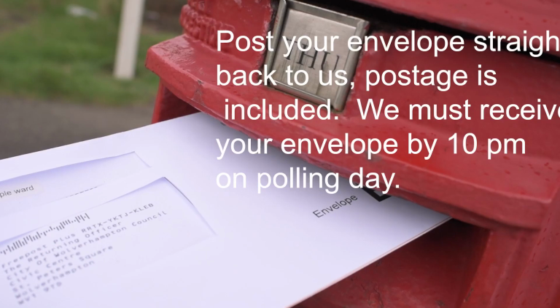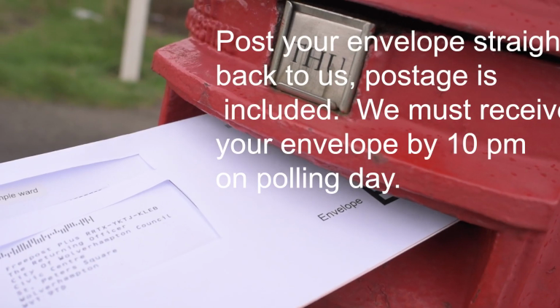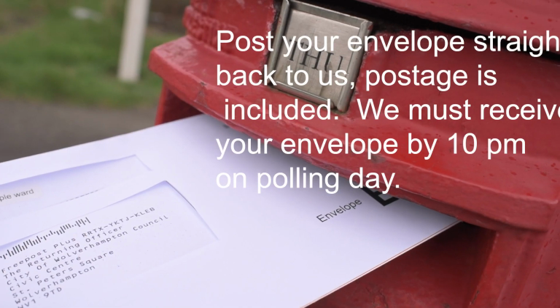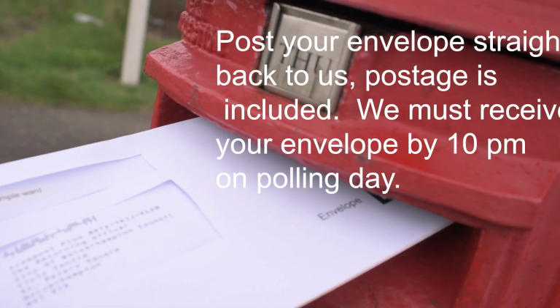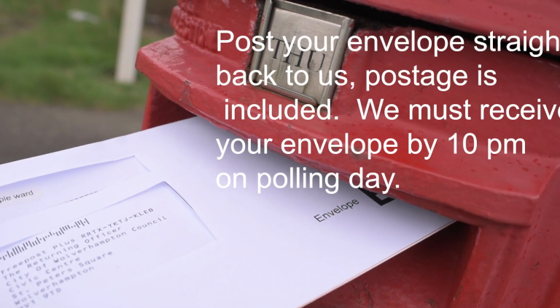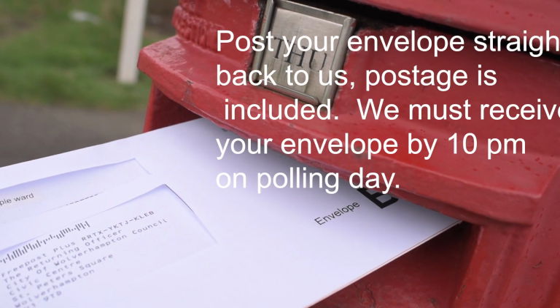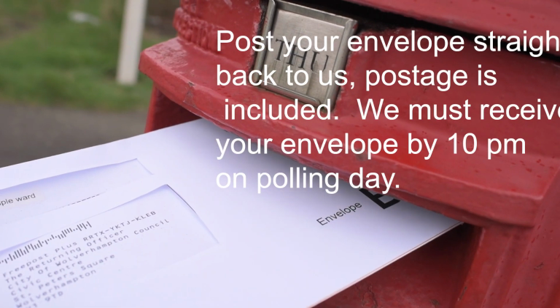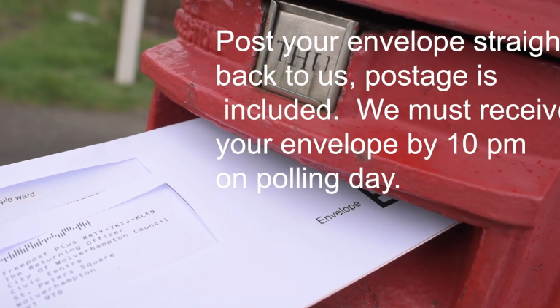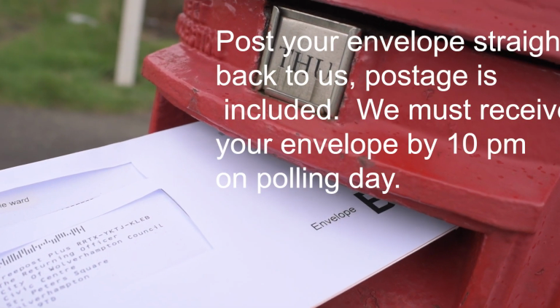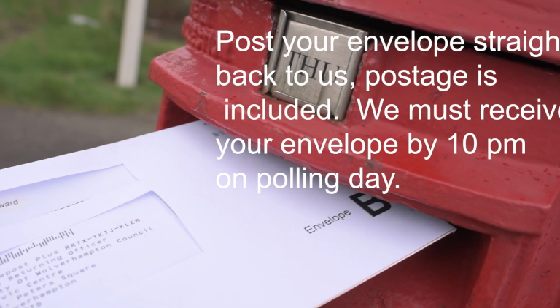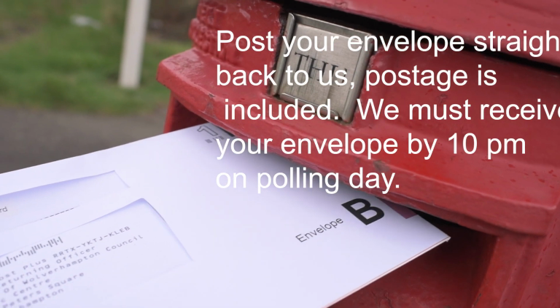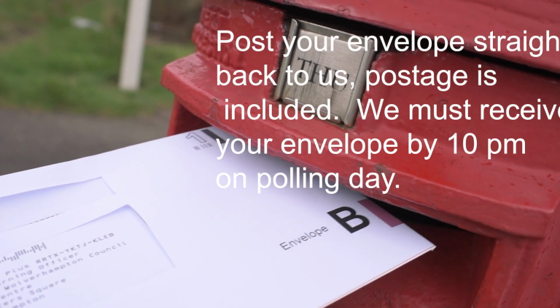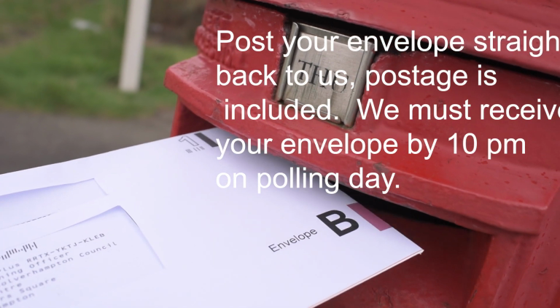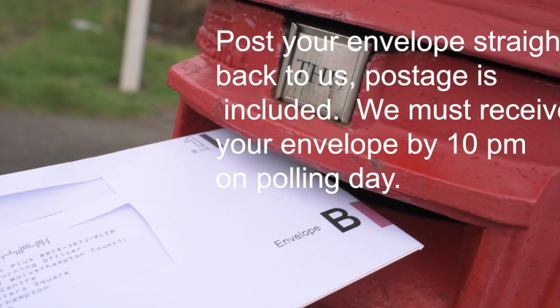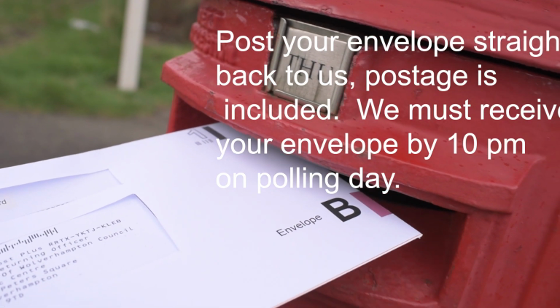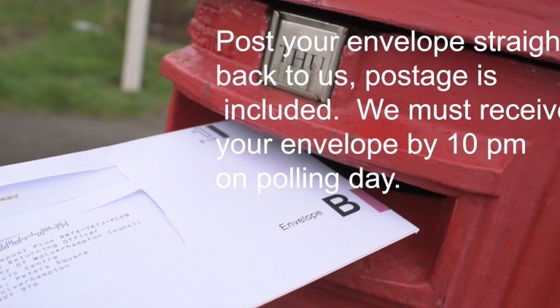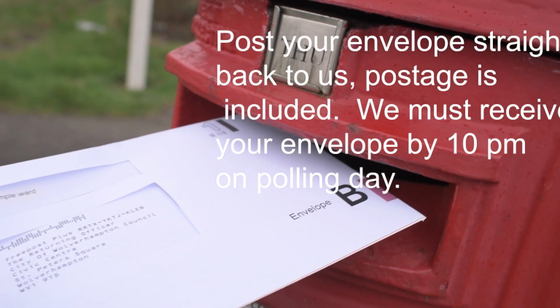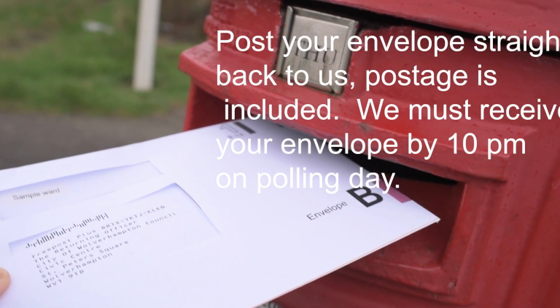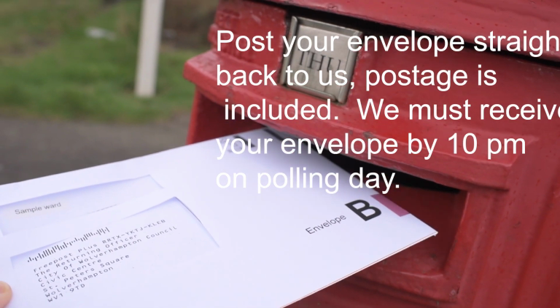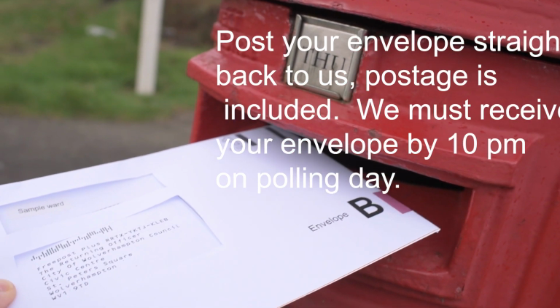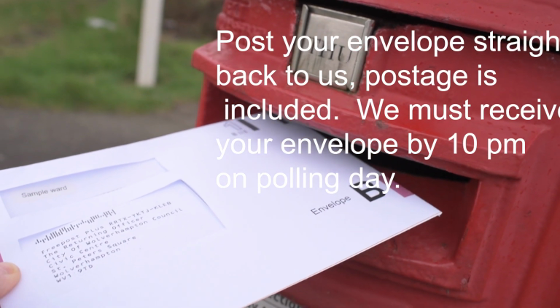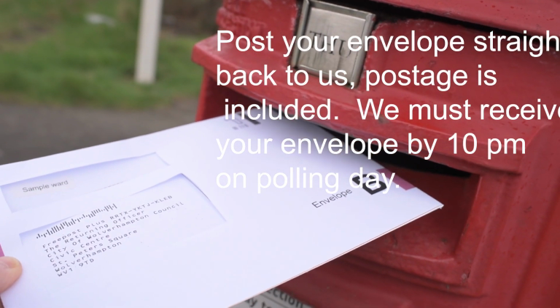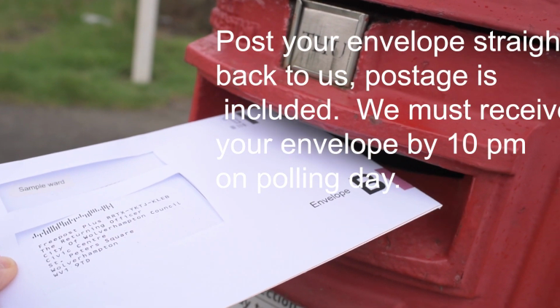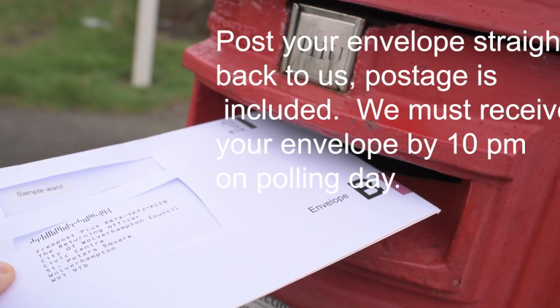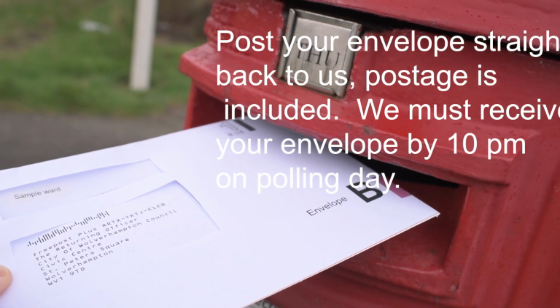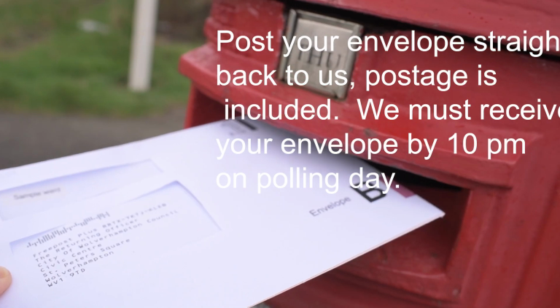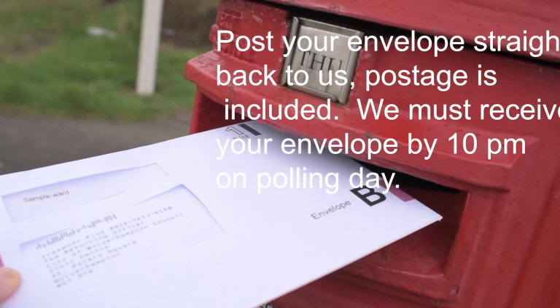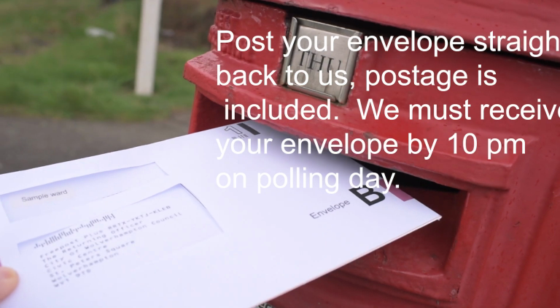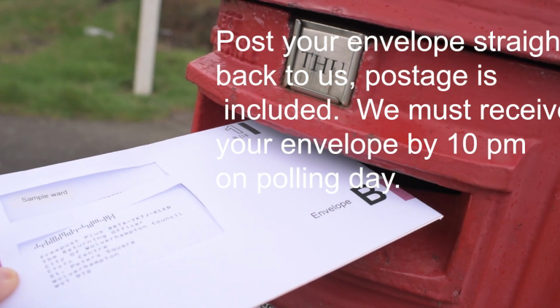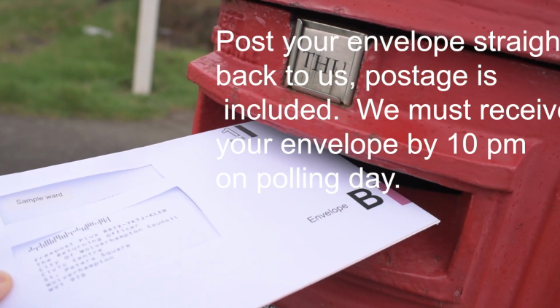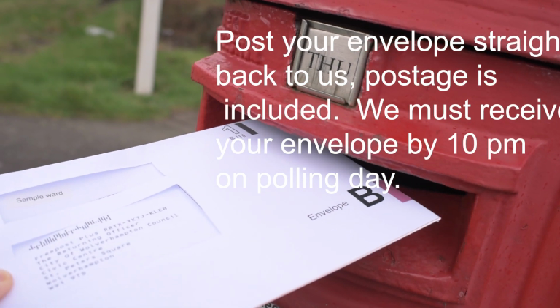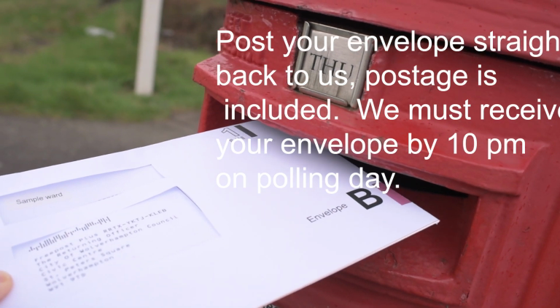Post your envelope straight back to us. Postage is included. We must receive your envelope by 10pm on polling day.